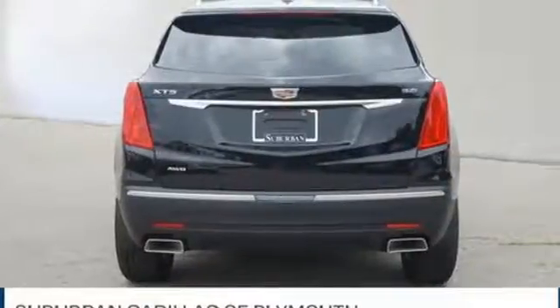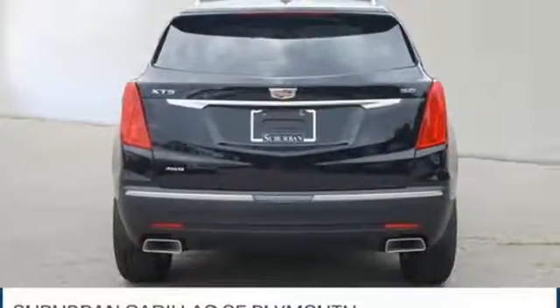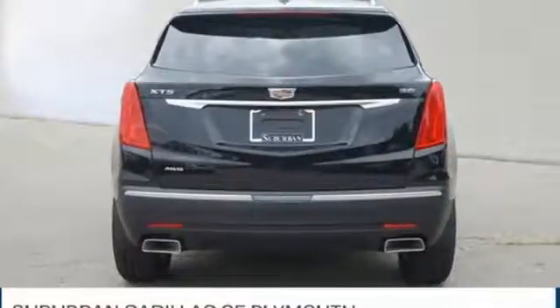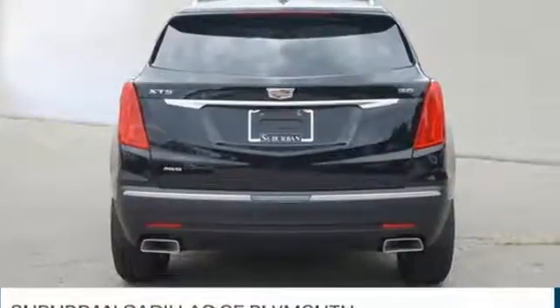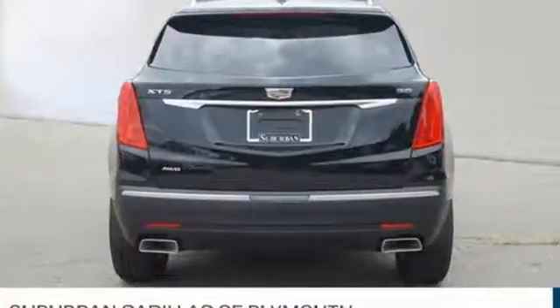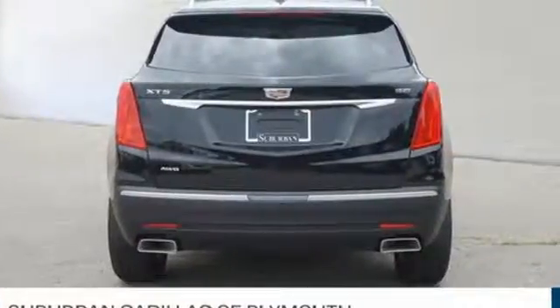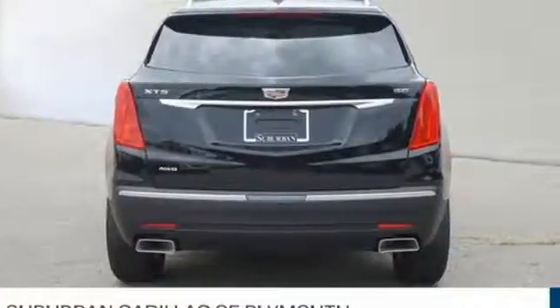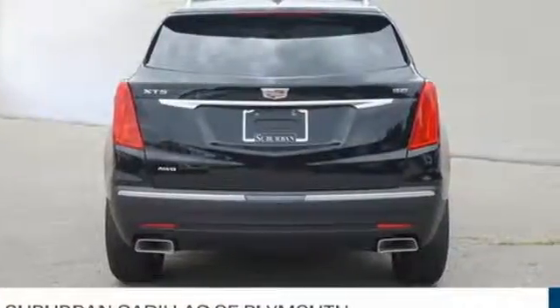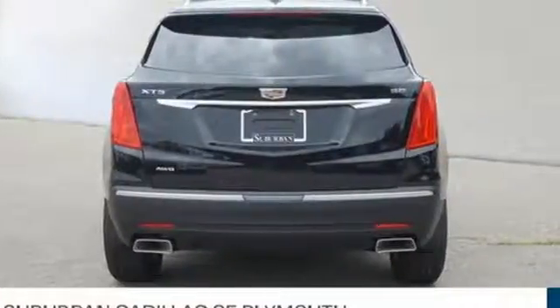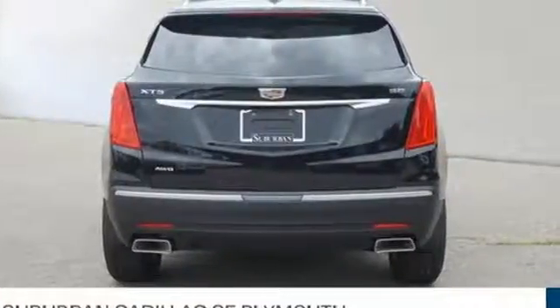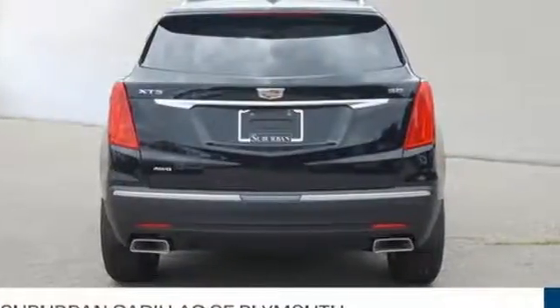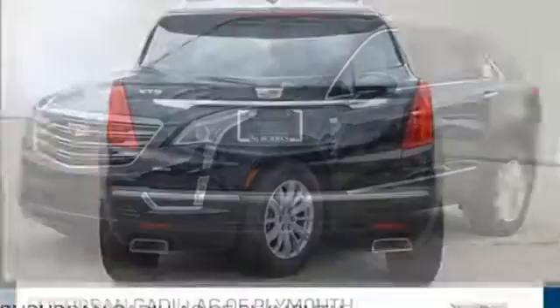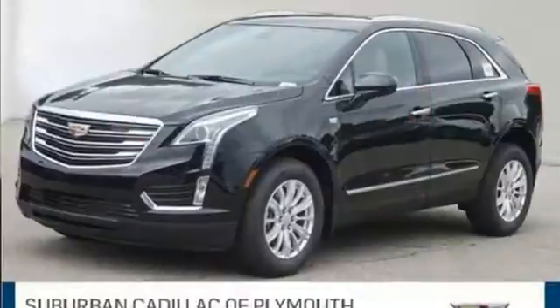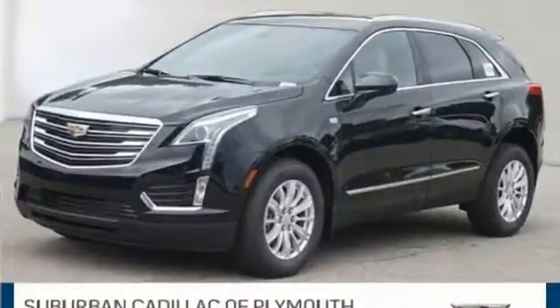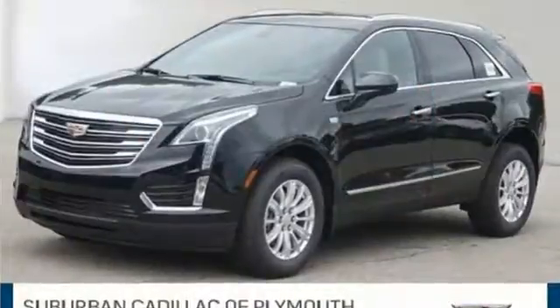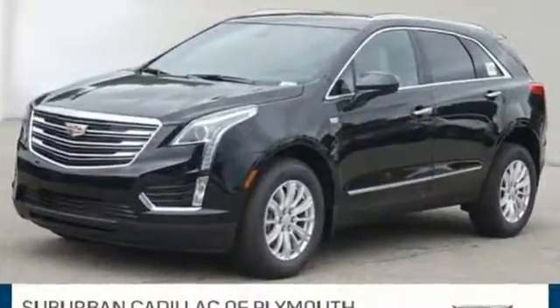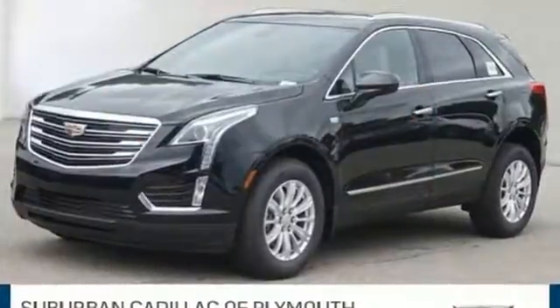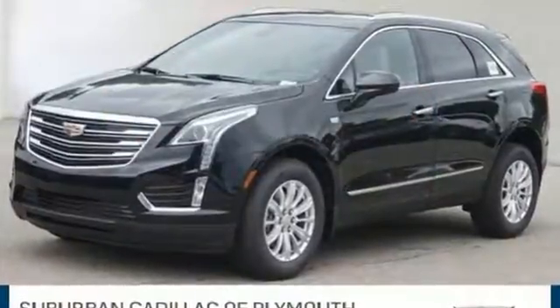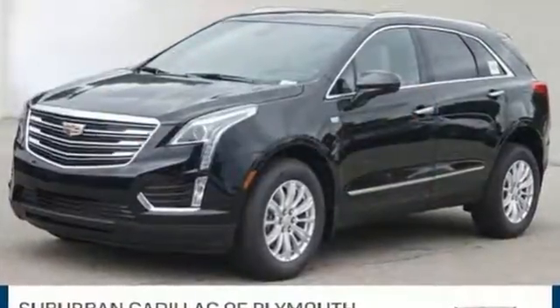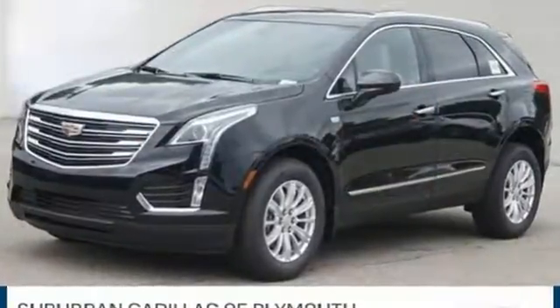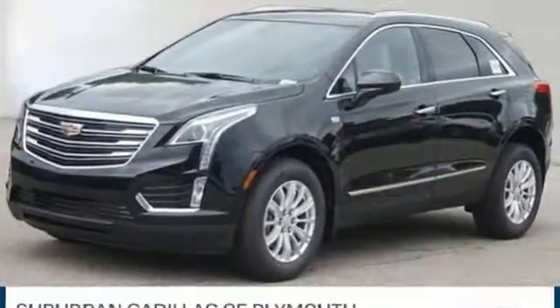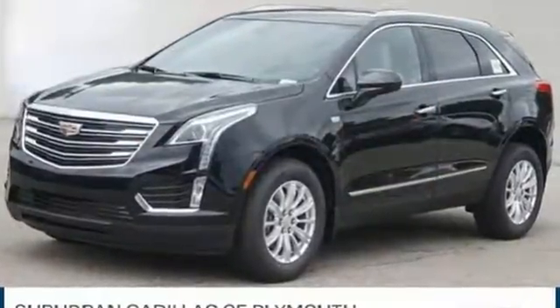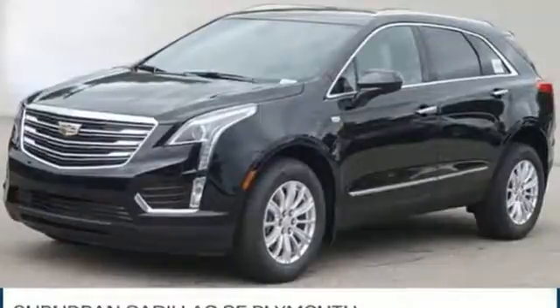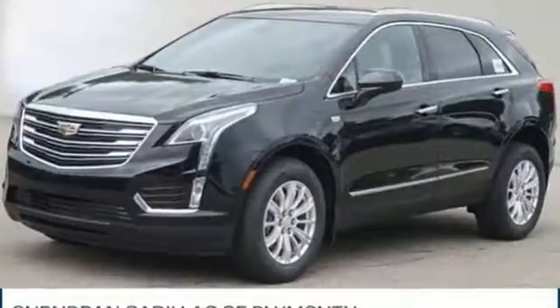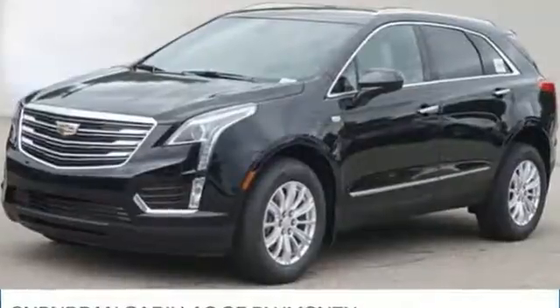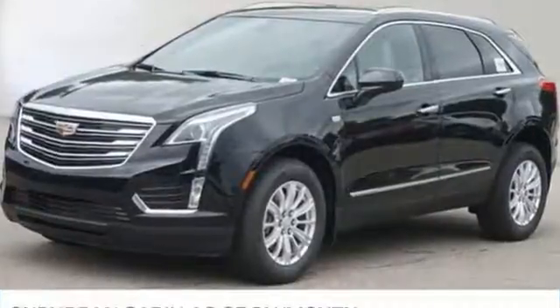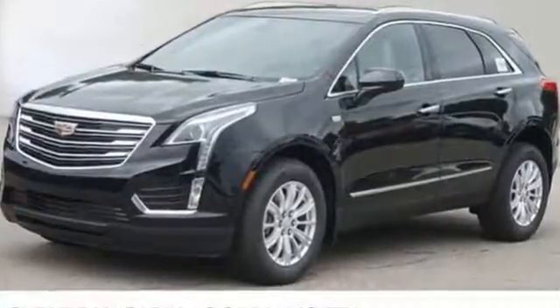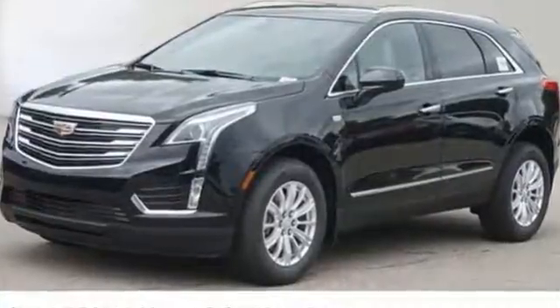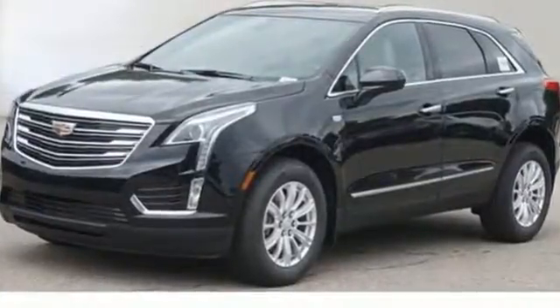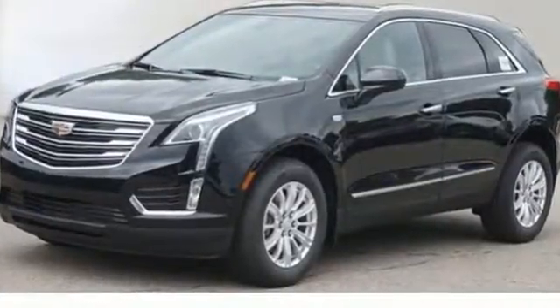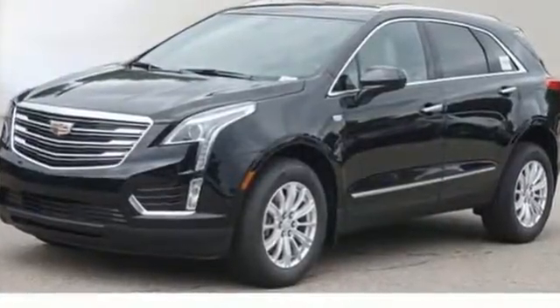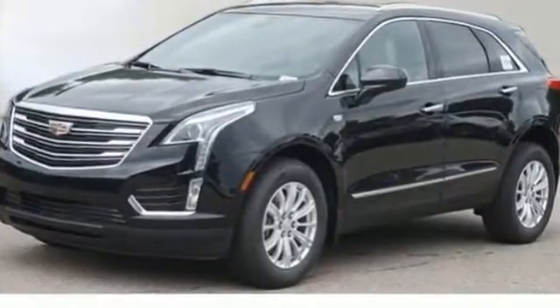The only thing better than owning a Cadillac is driving a Cadillac. Take it for a test drive today.